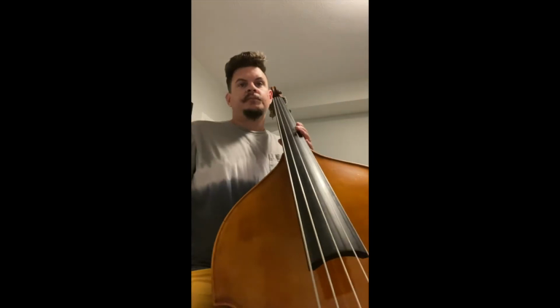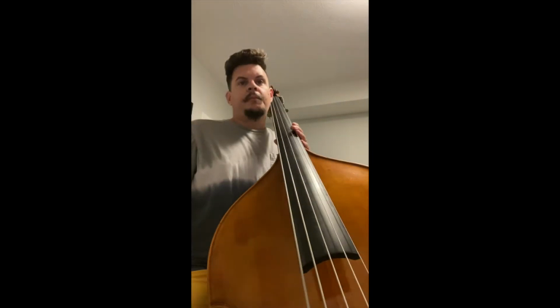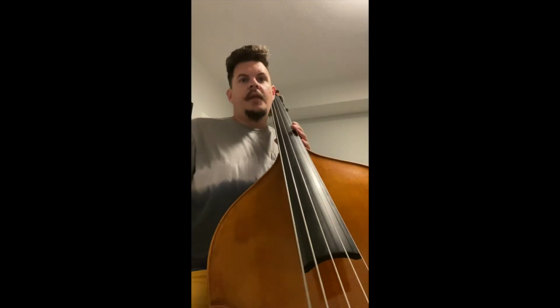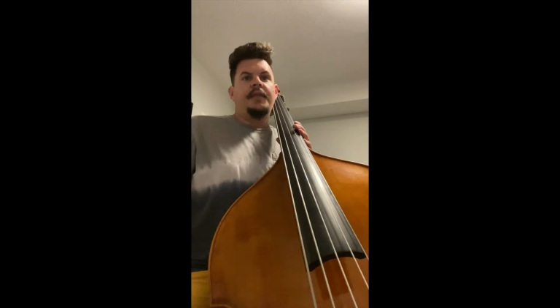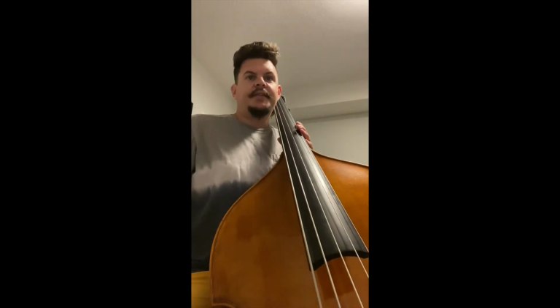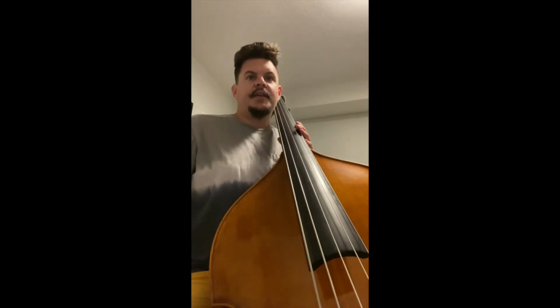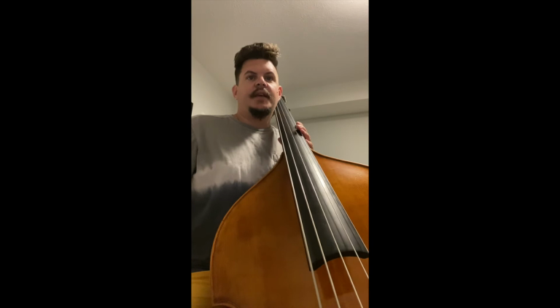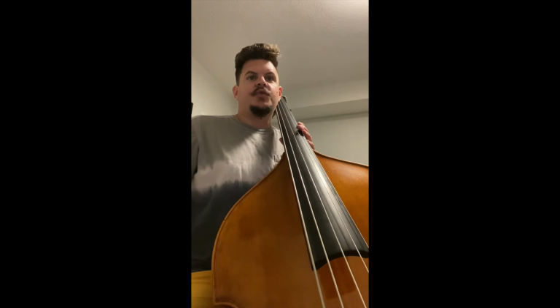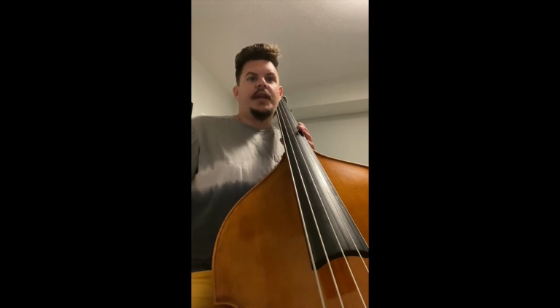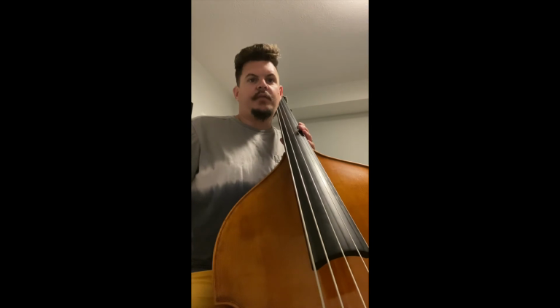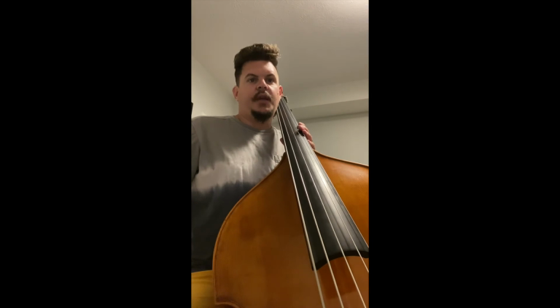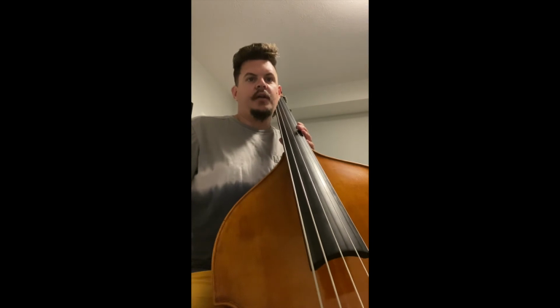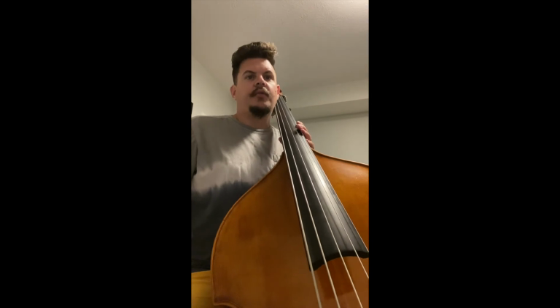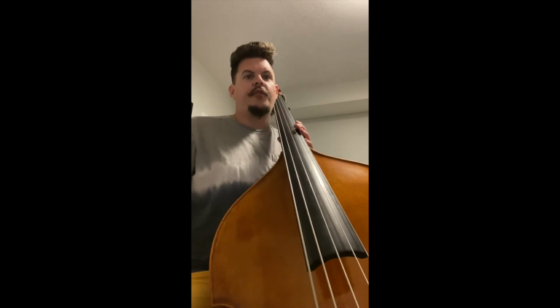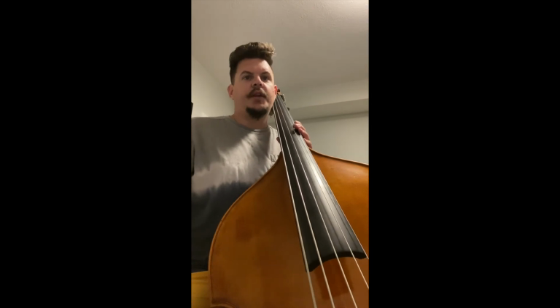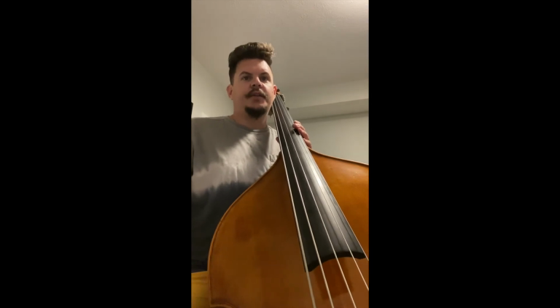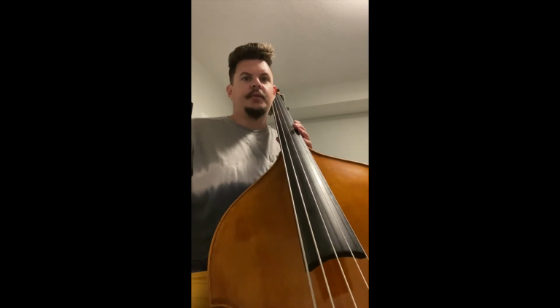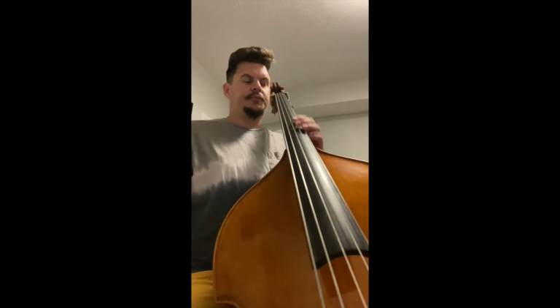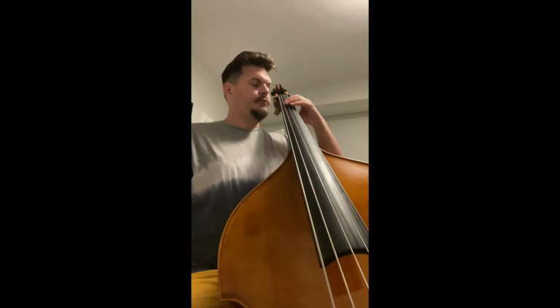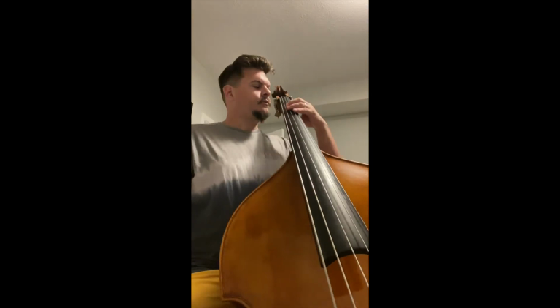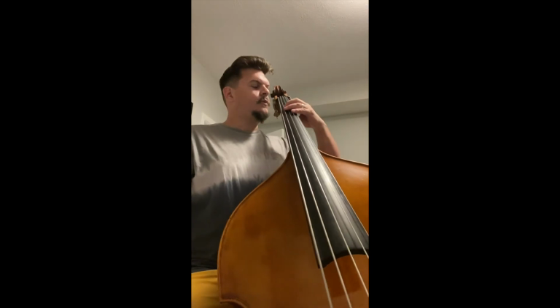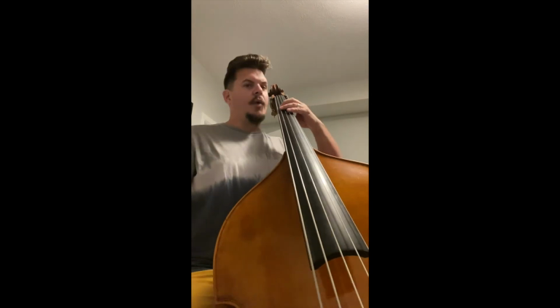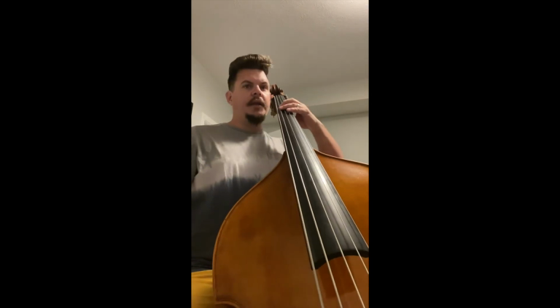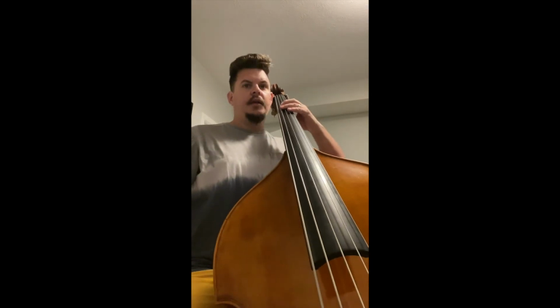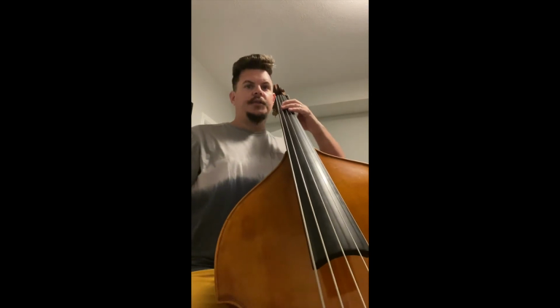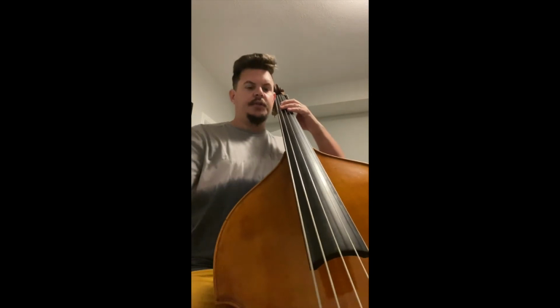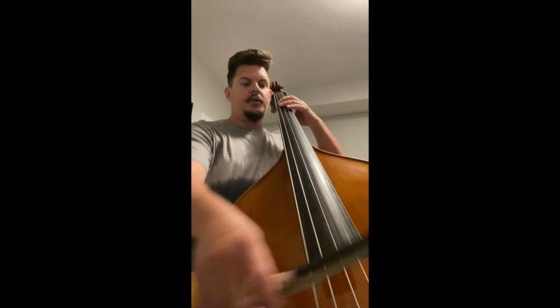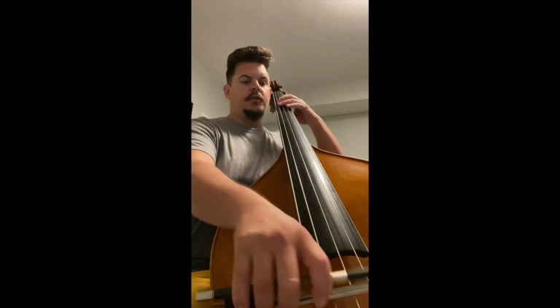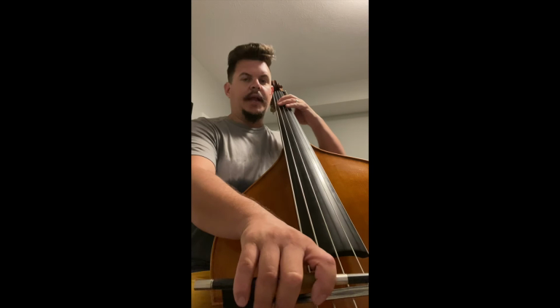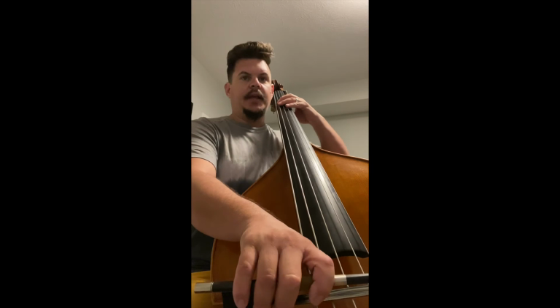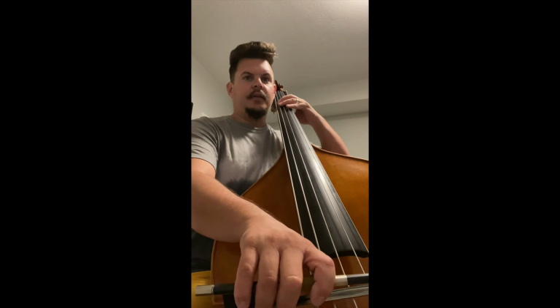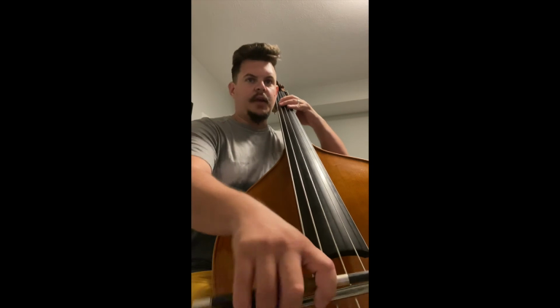This is measure 23 through 42. One, two, ready, go.